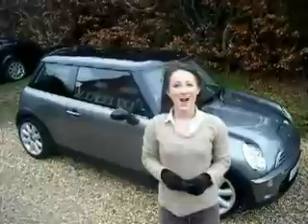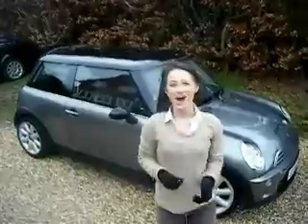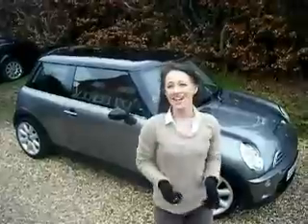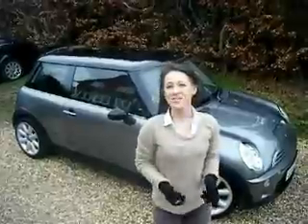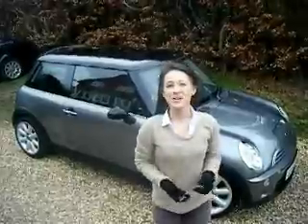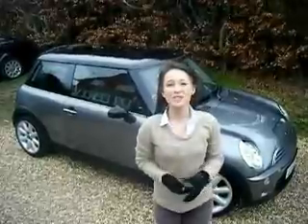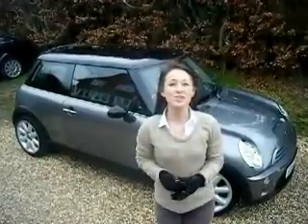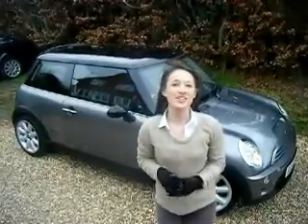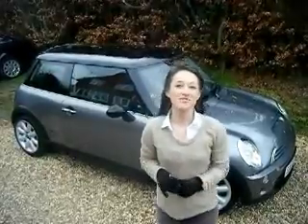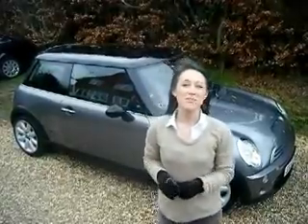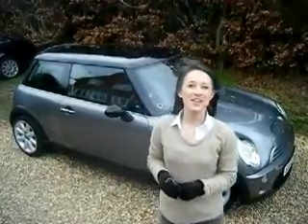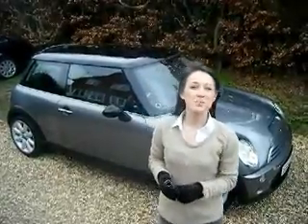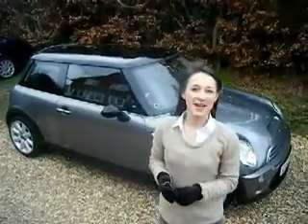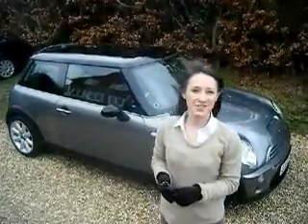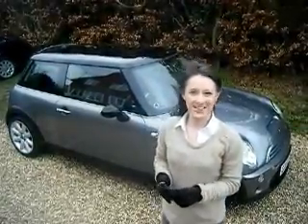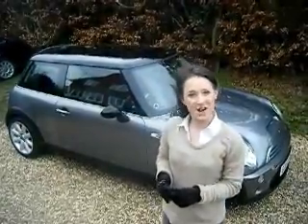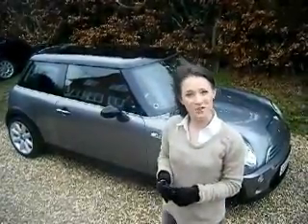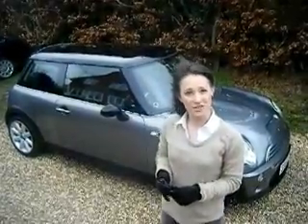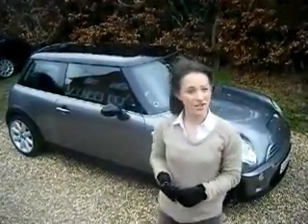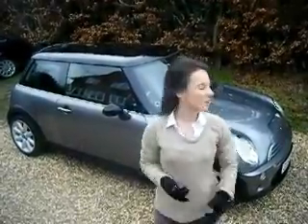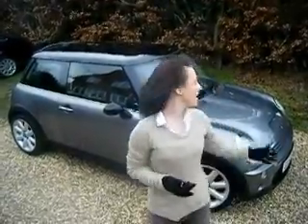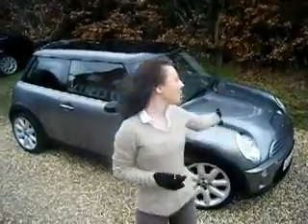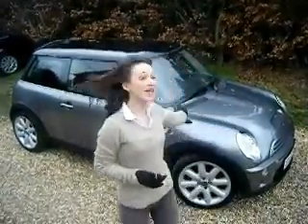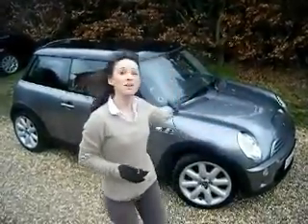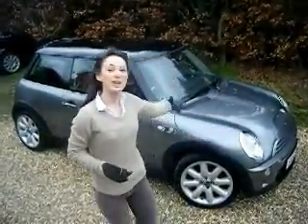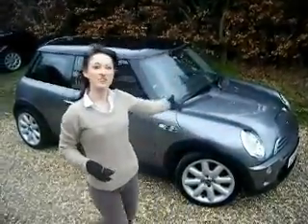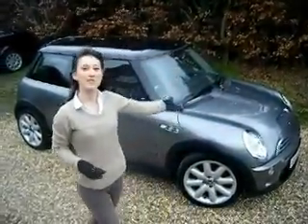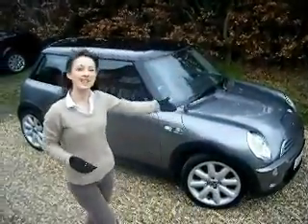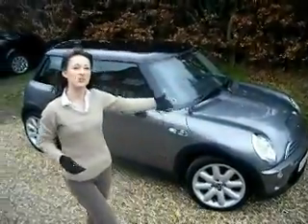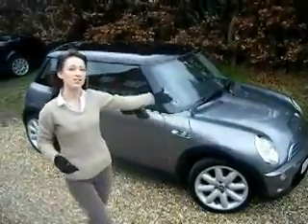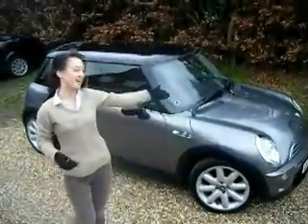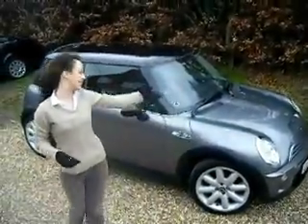Hi, welcome to another Rebecca the Petrolhead car review. Here we have a Mini Cooper S.